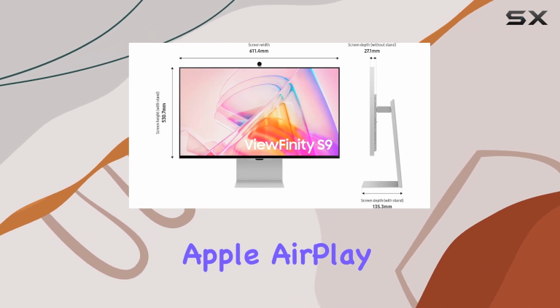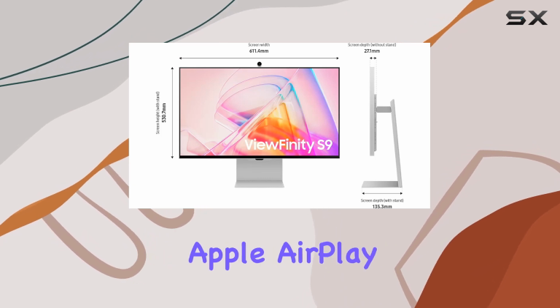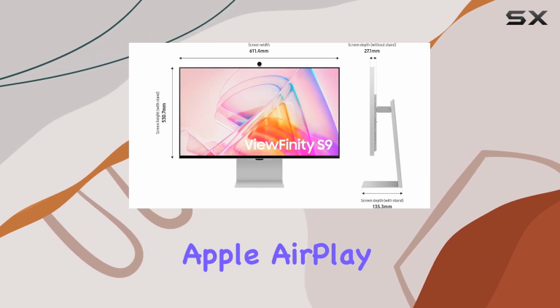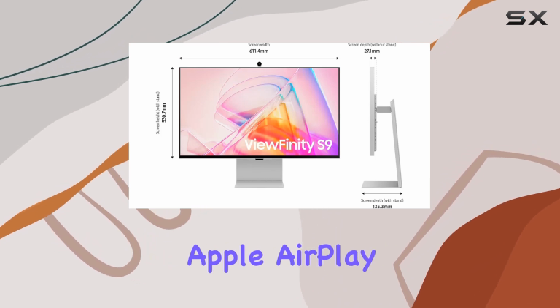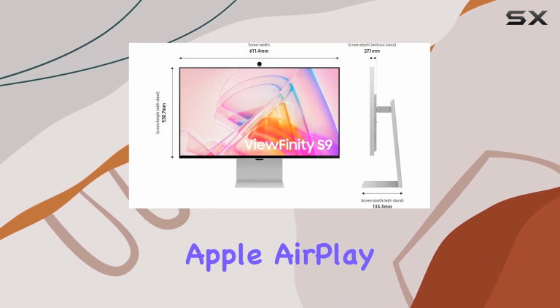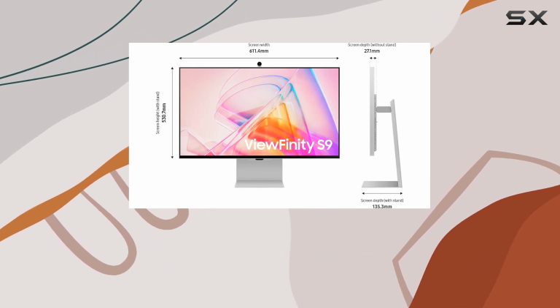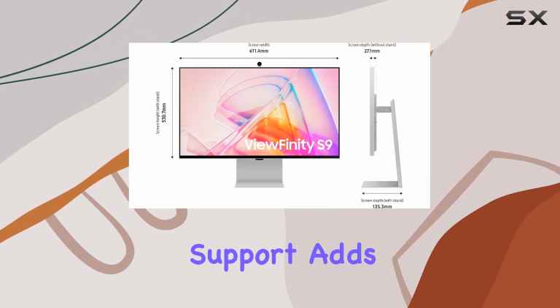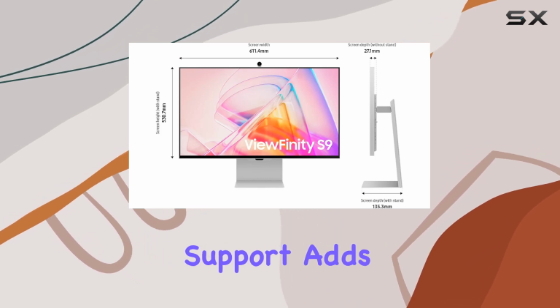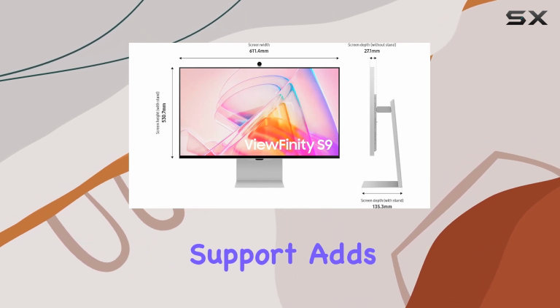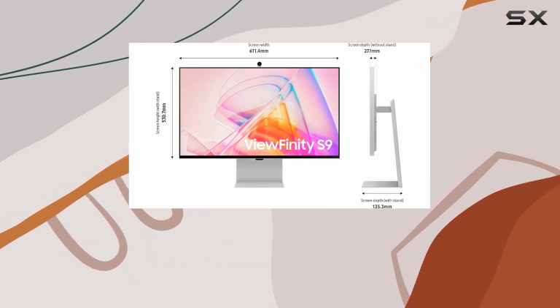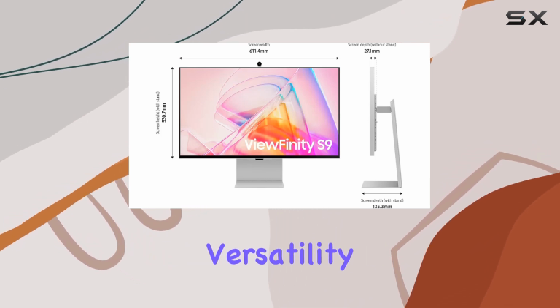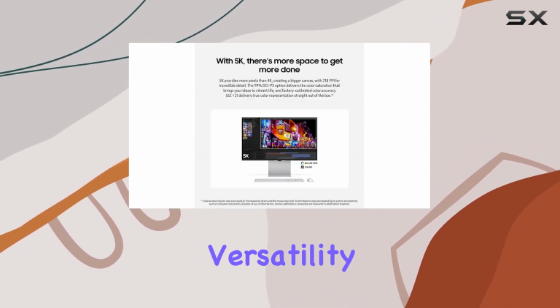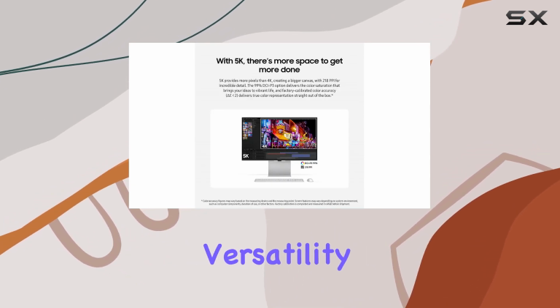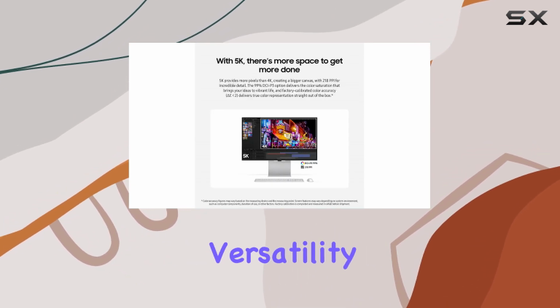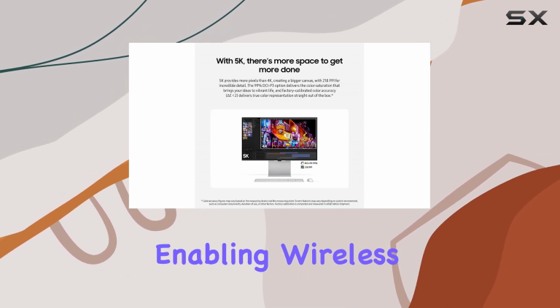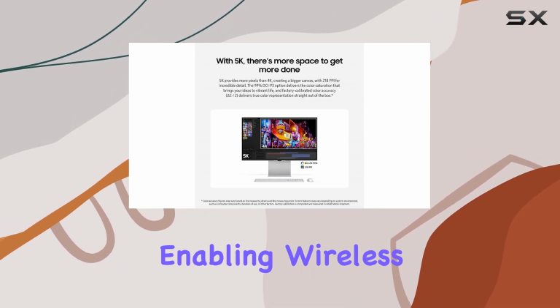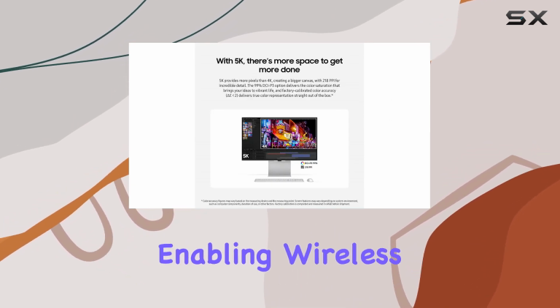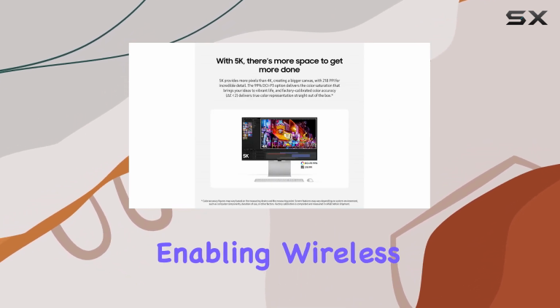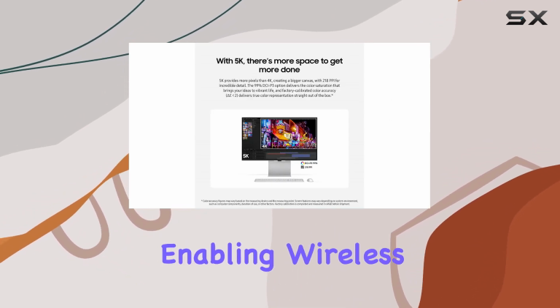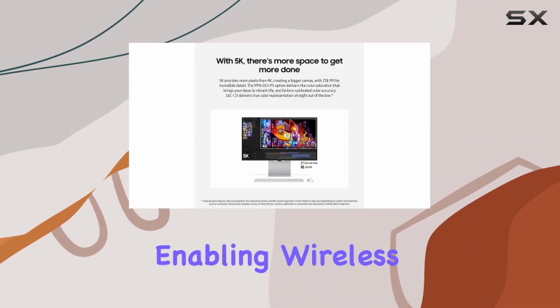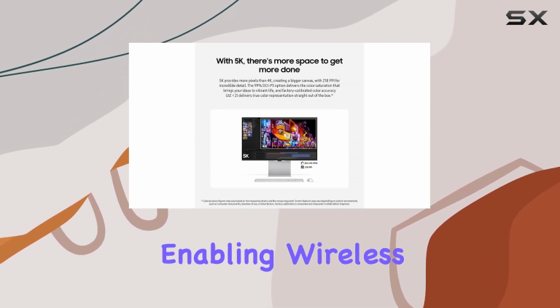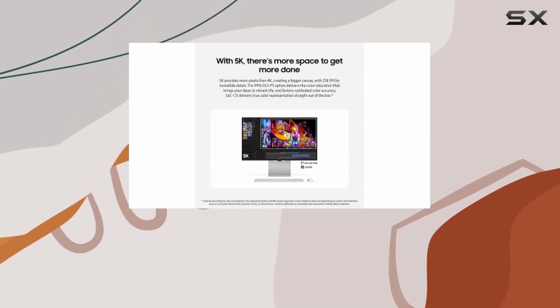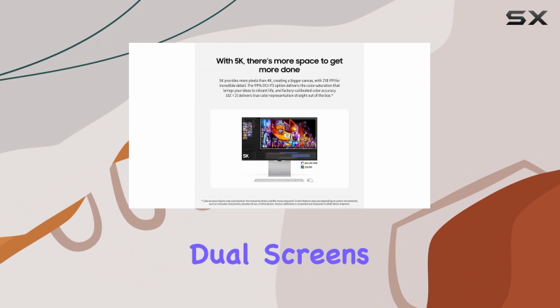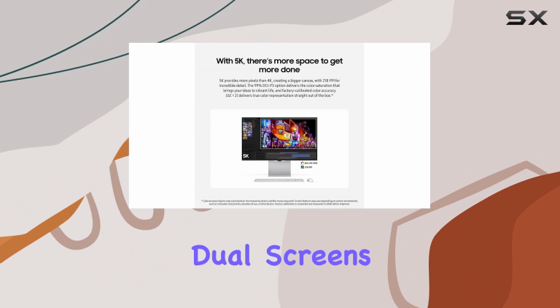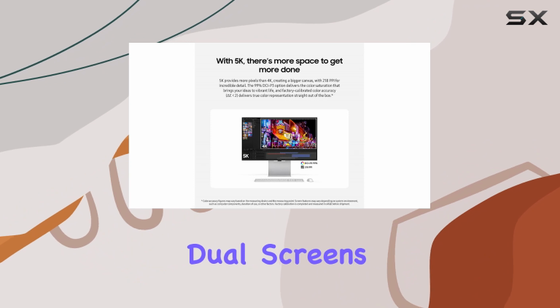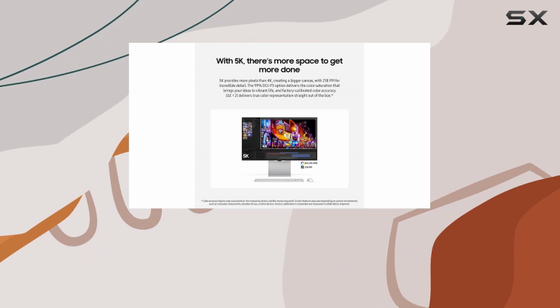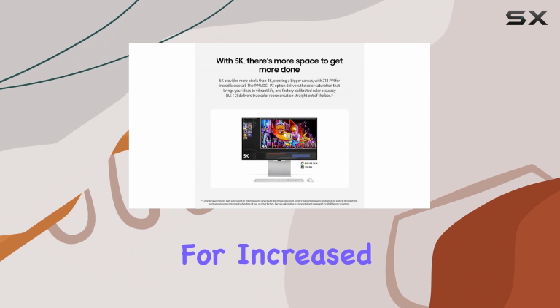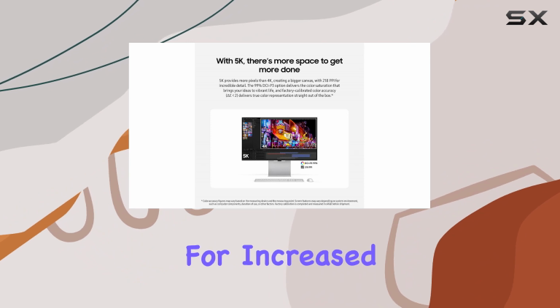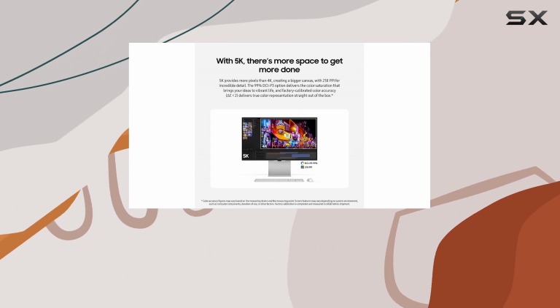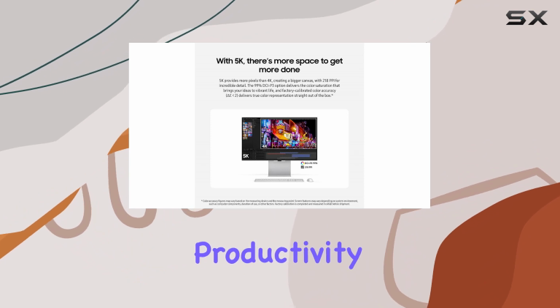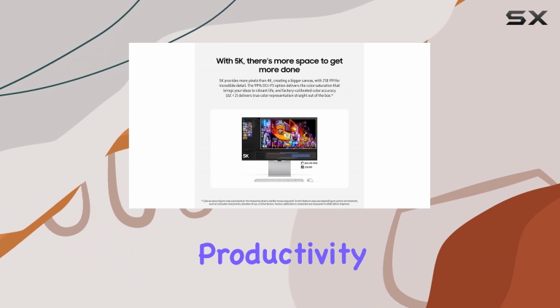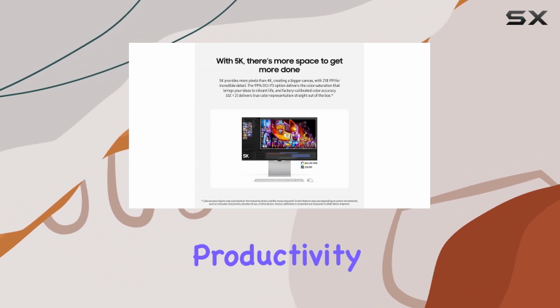Apple AirPlay support adds versatility, enabling wireless dual screens for increased productivity.